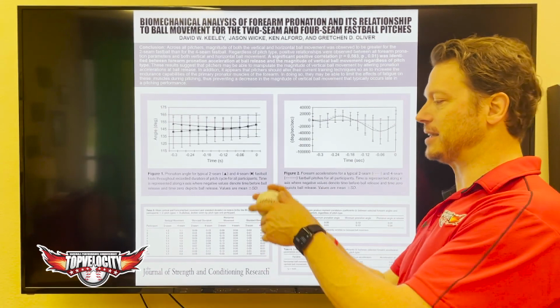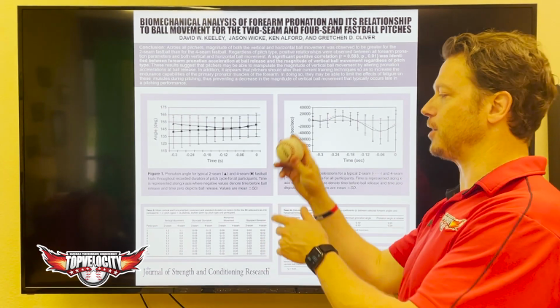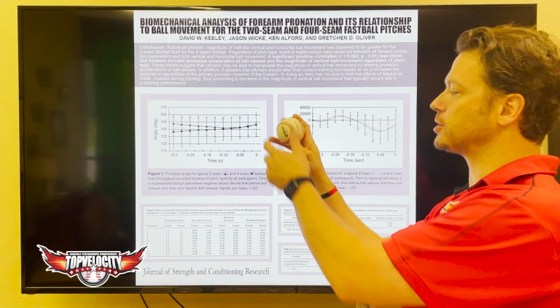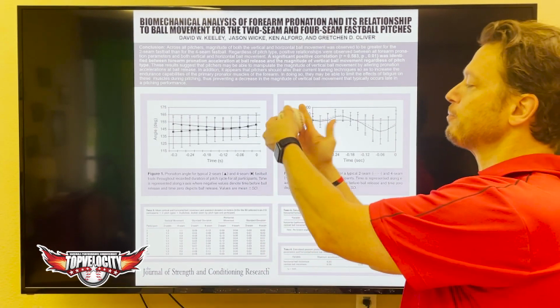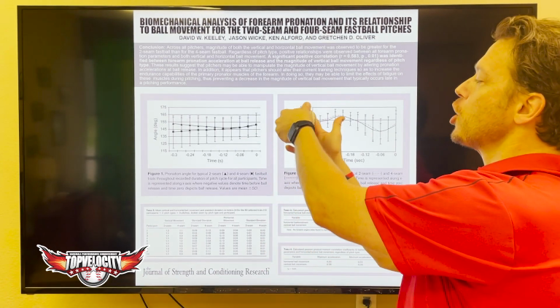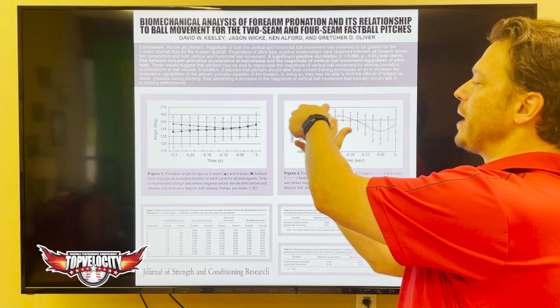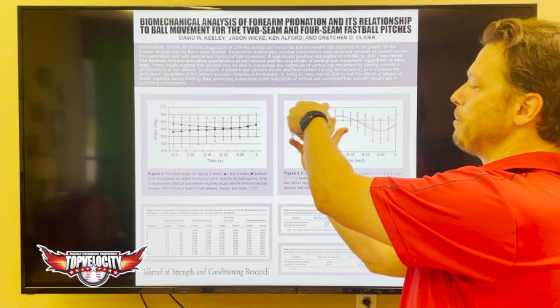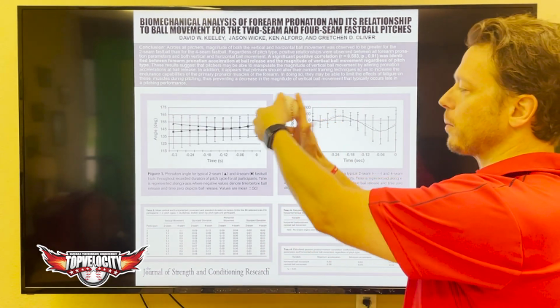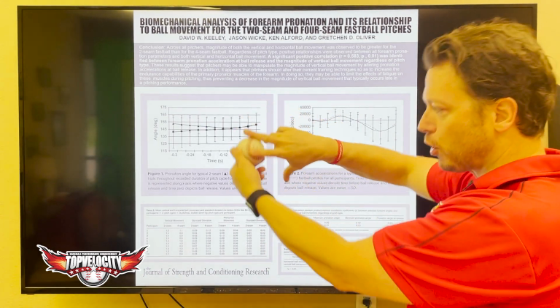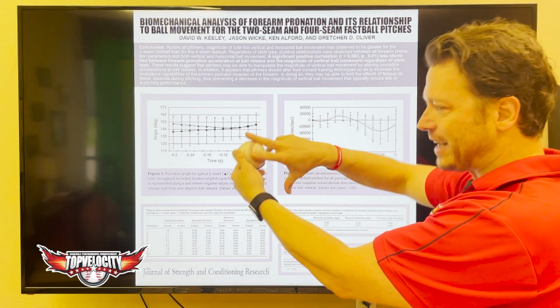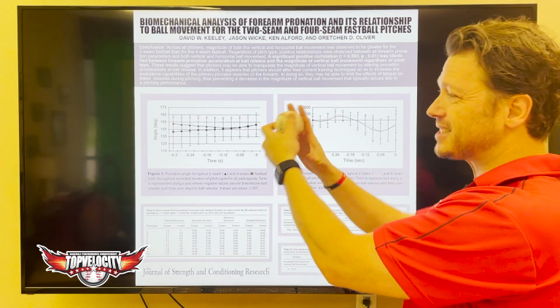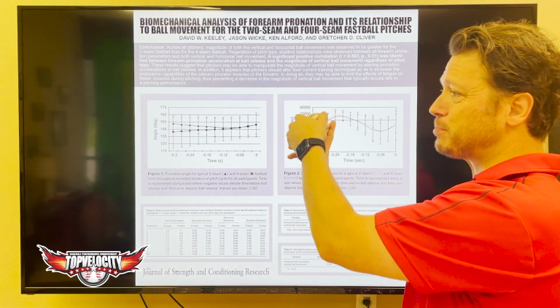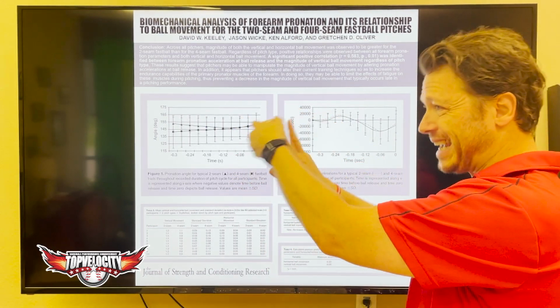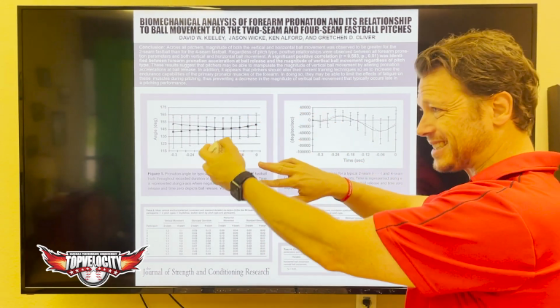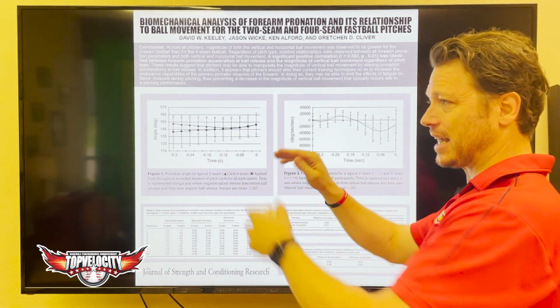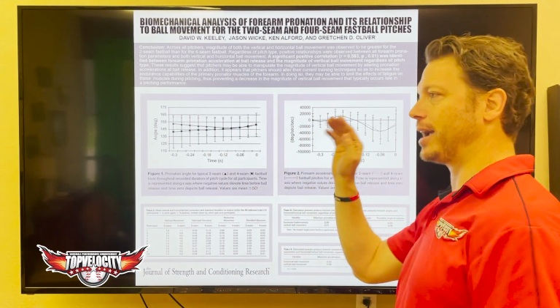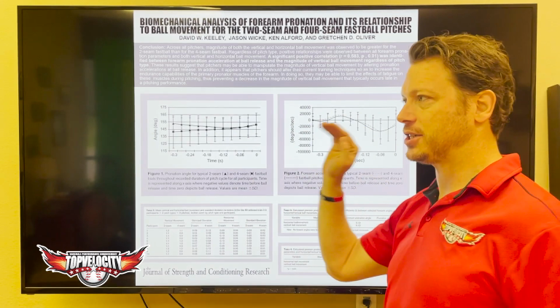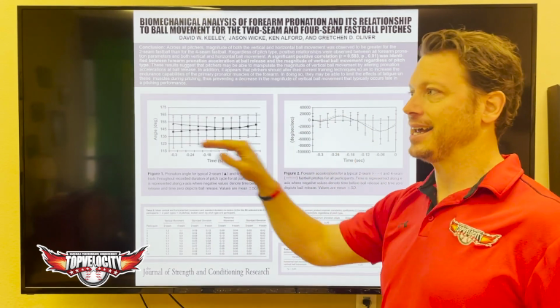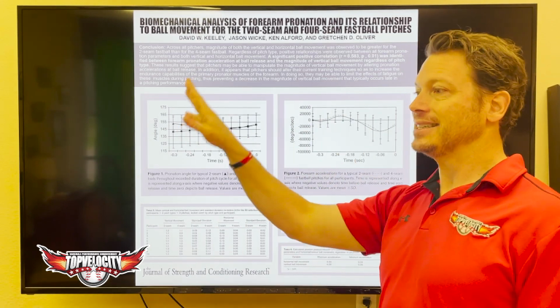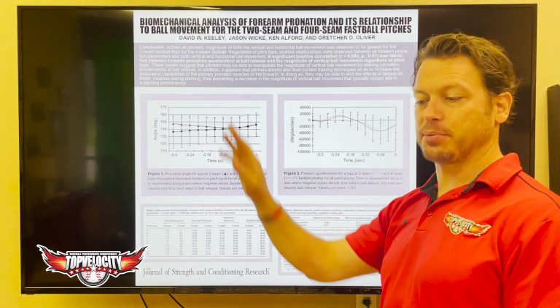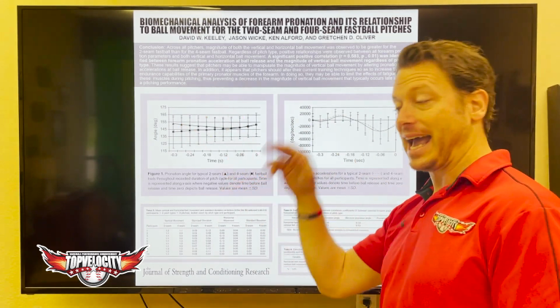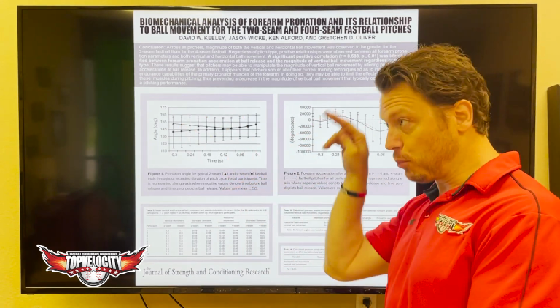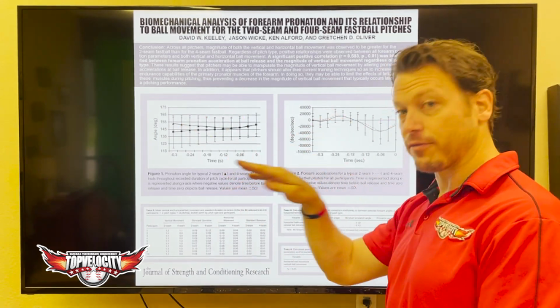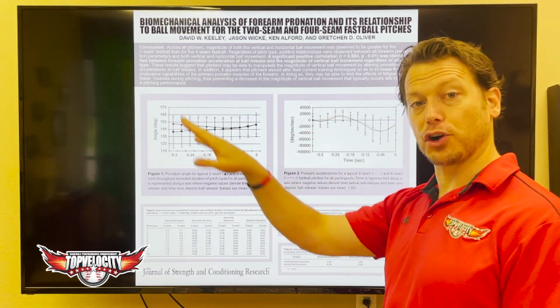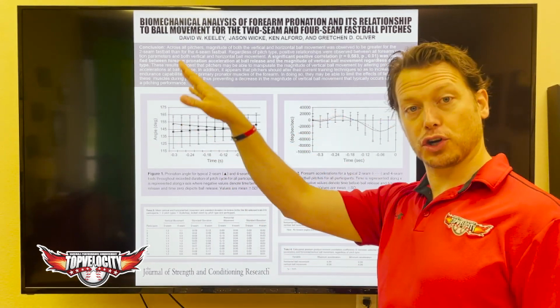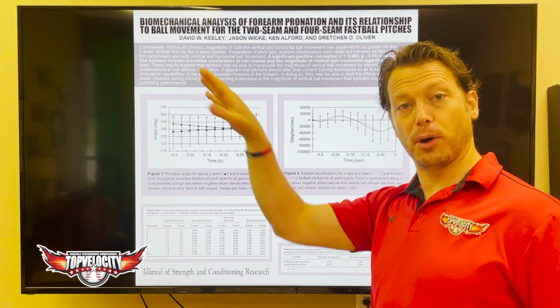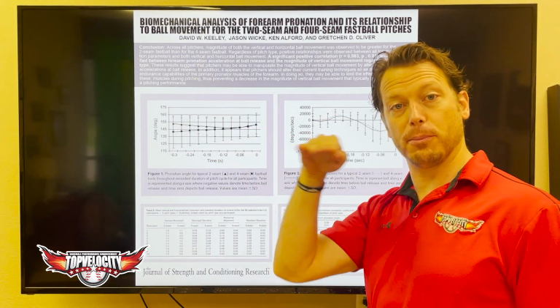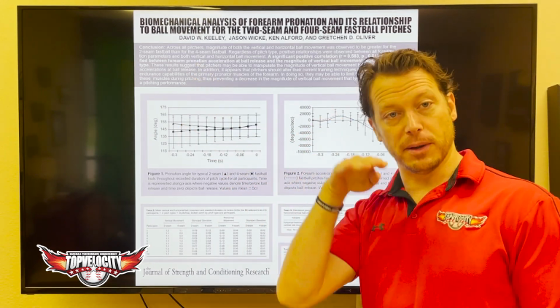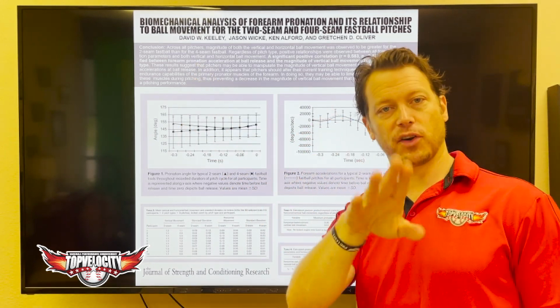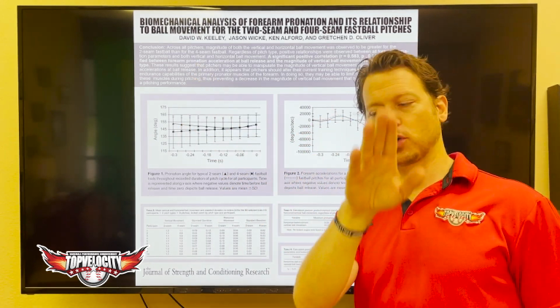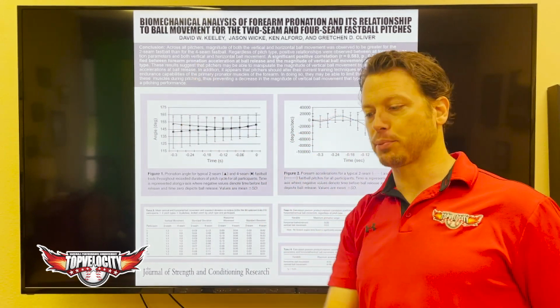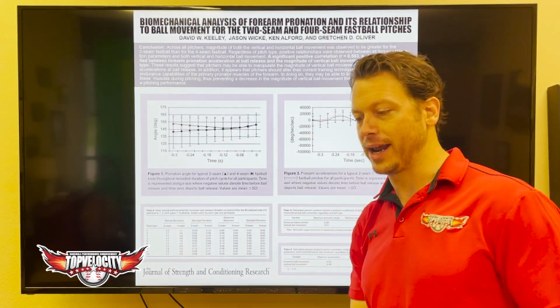Basically, those who had more pronation speed and acceleration typically had more vertical ball movement — more vertical break.